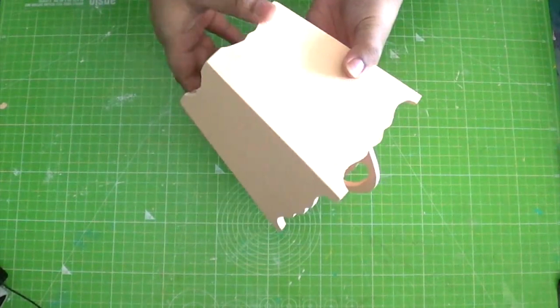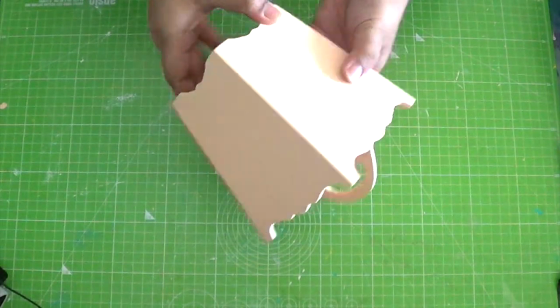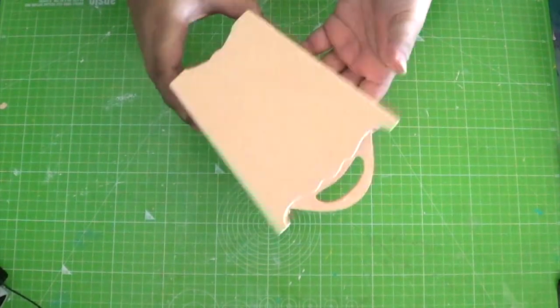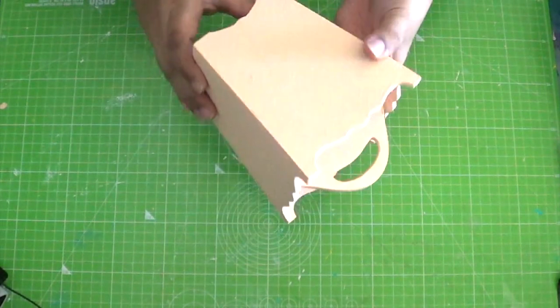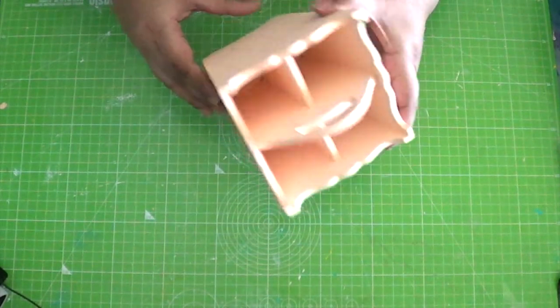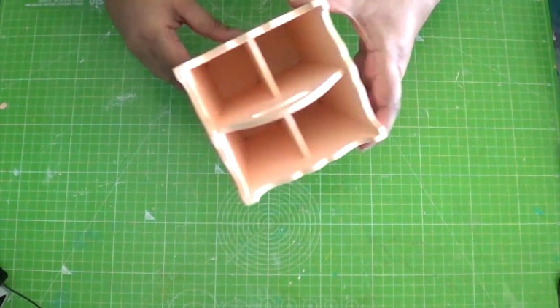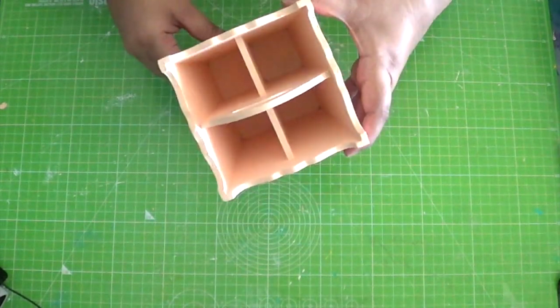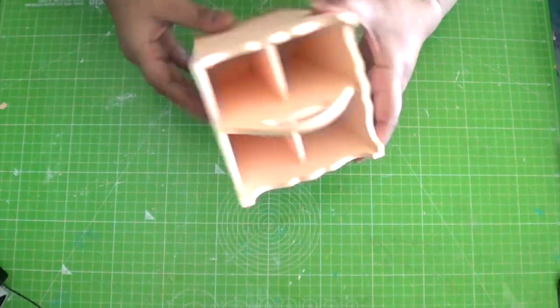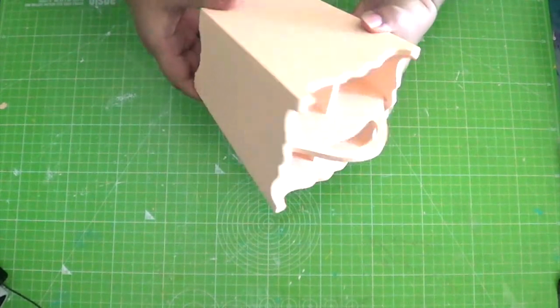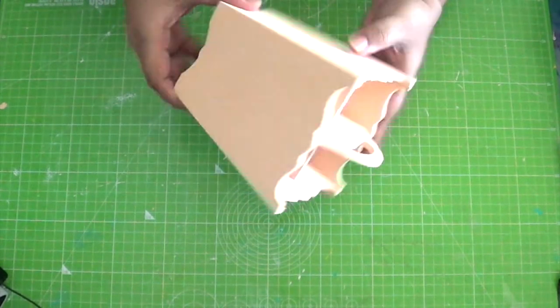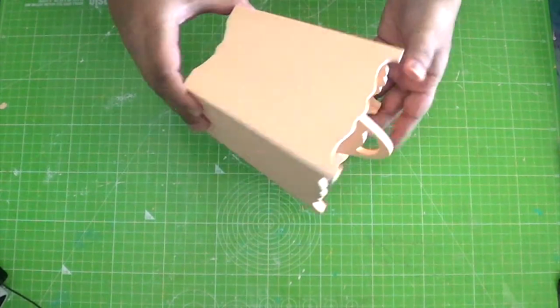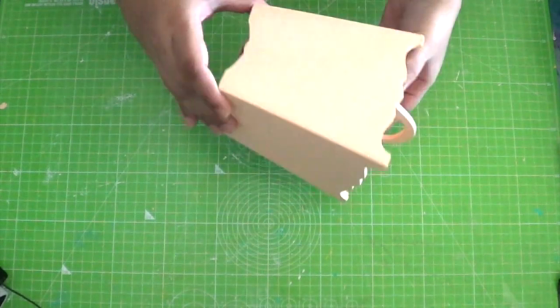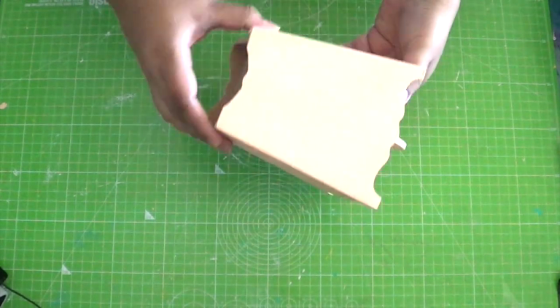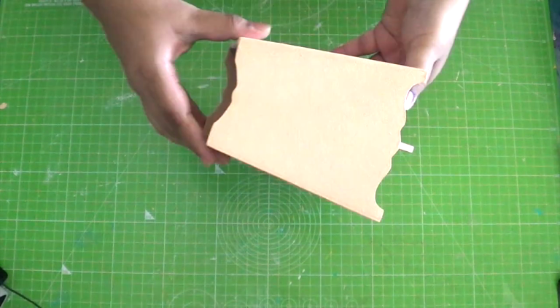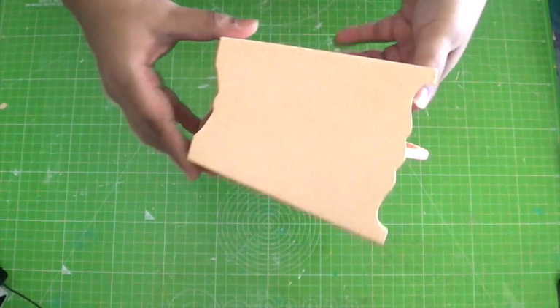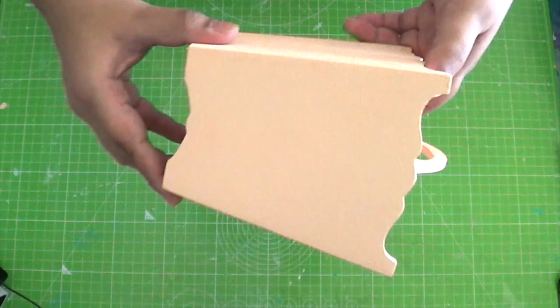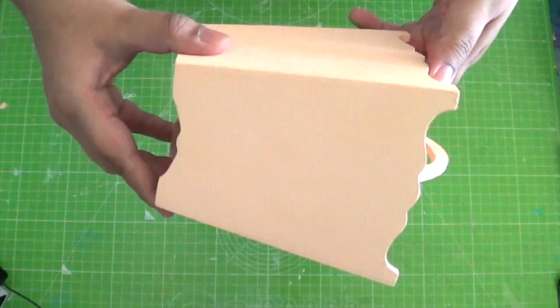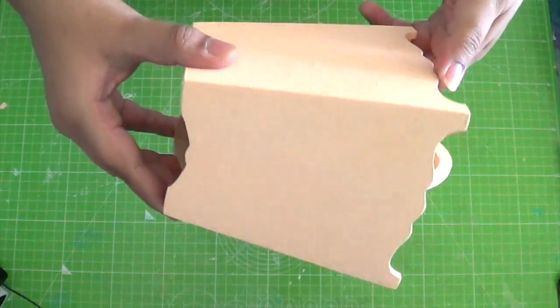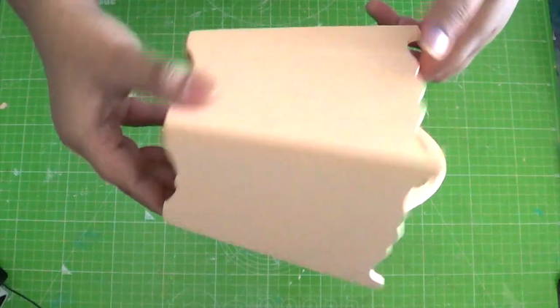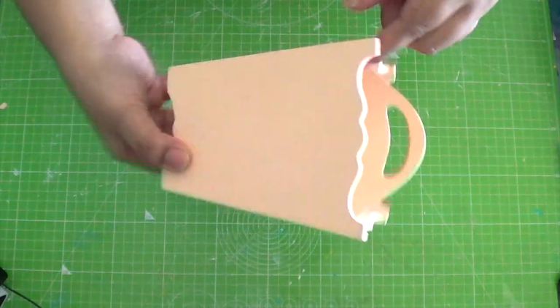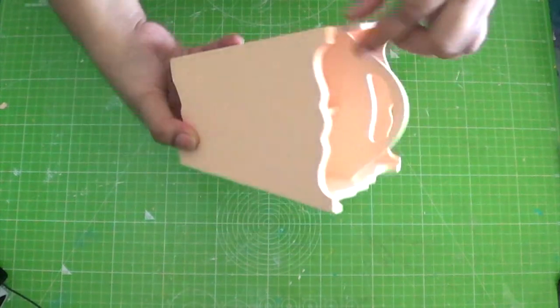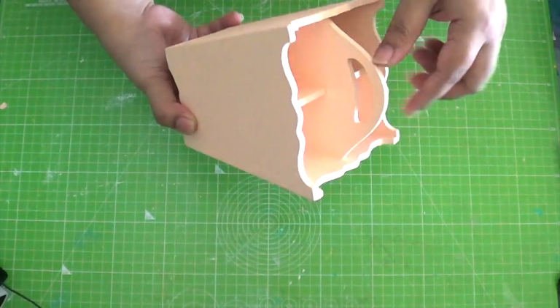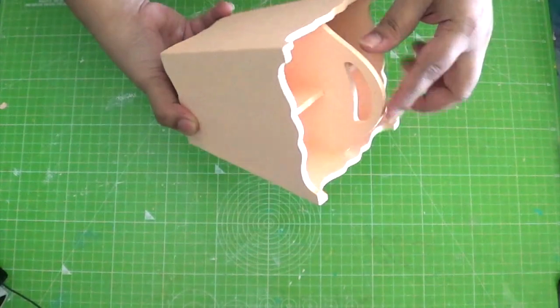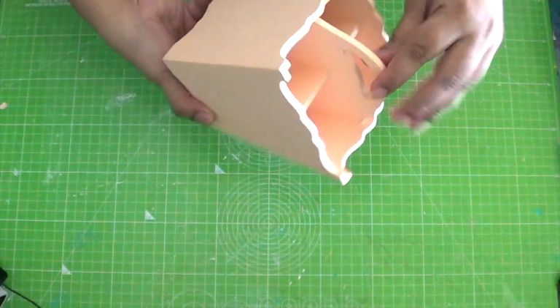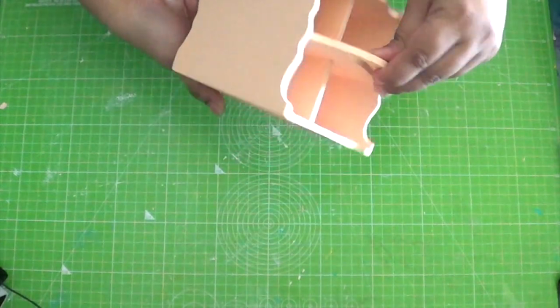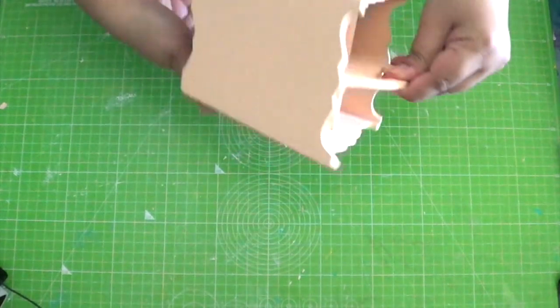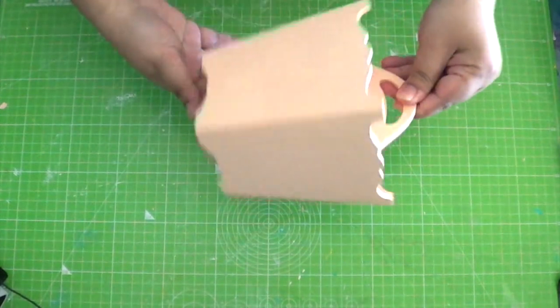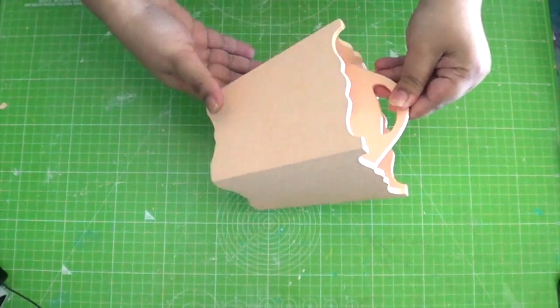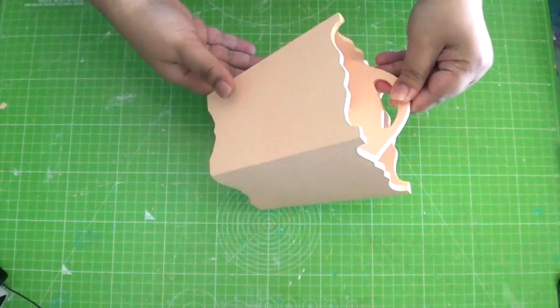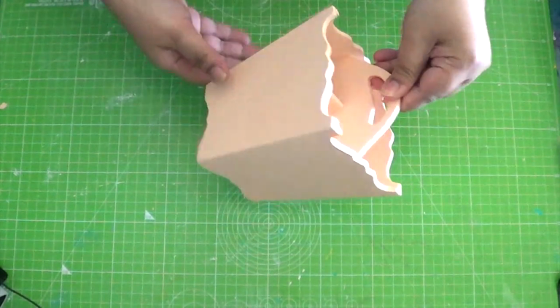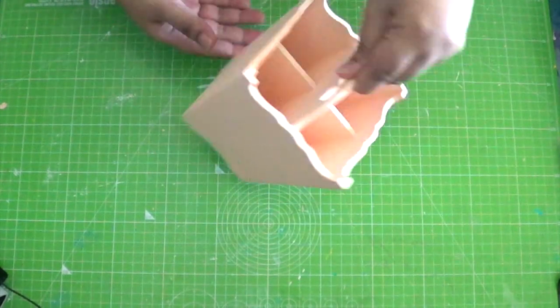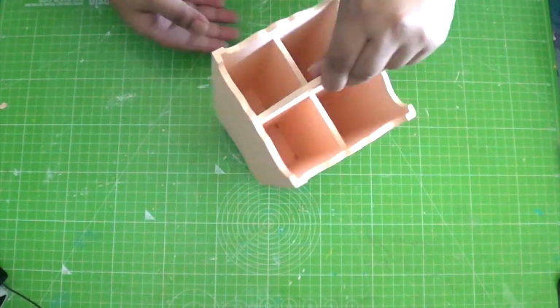Chalk paint takes very less drying time. This is how it would look once covered entirely with paint.